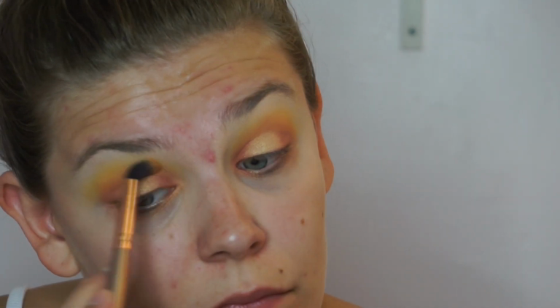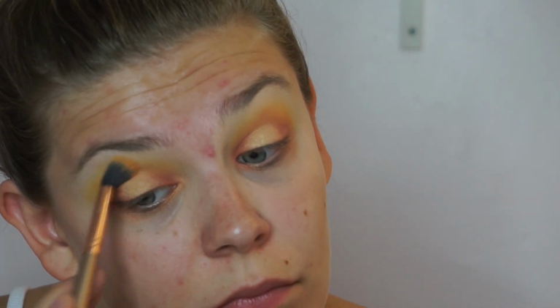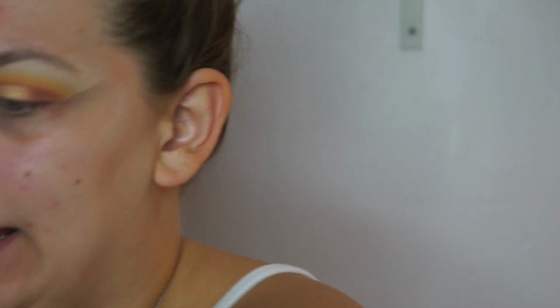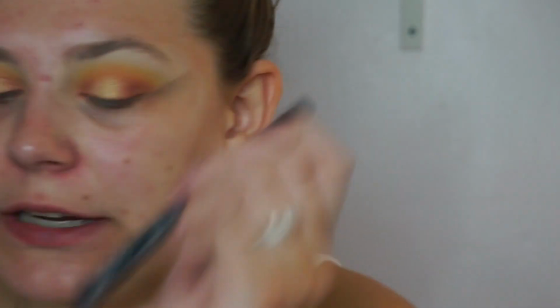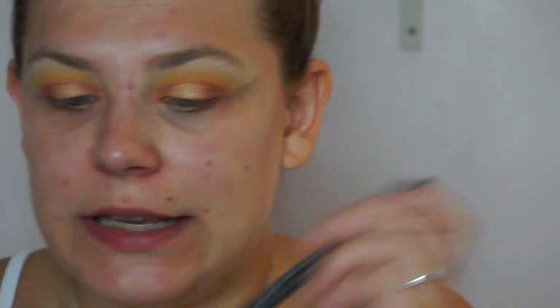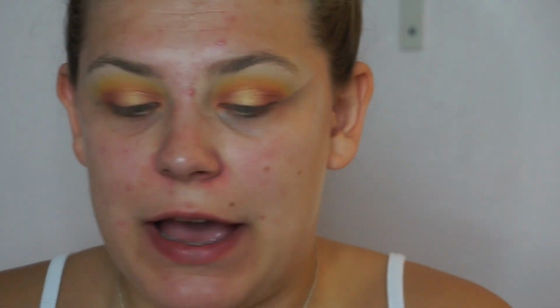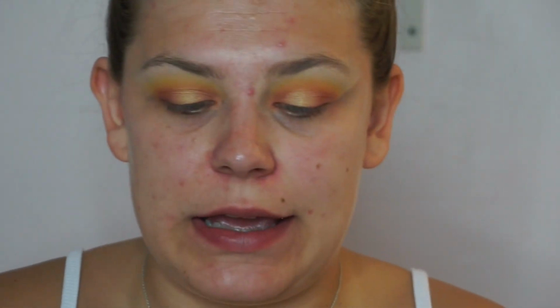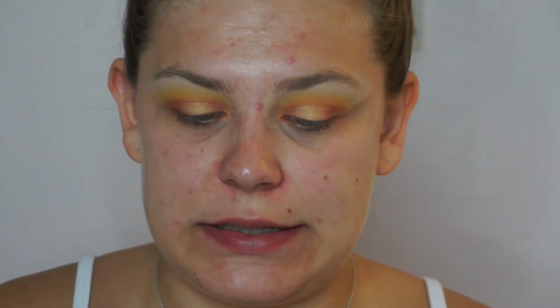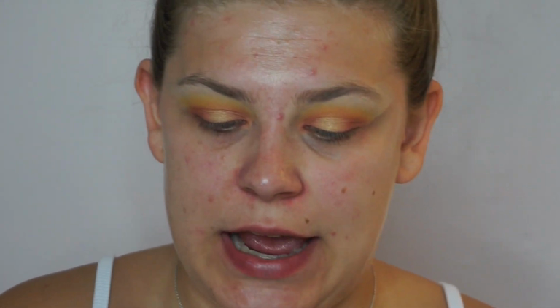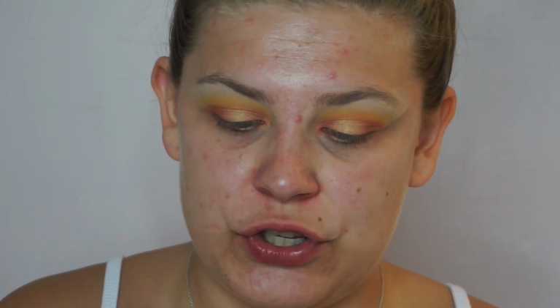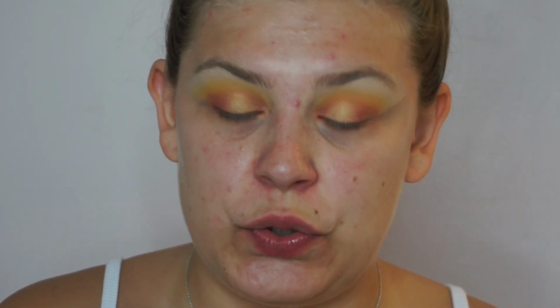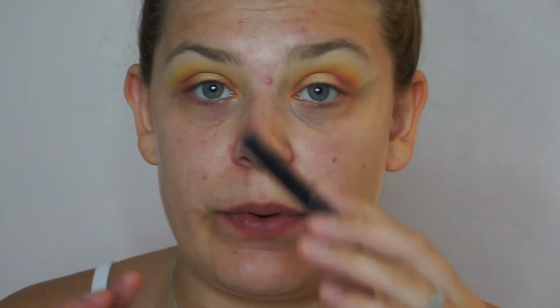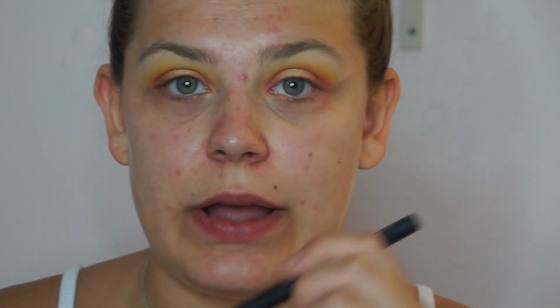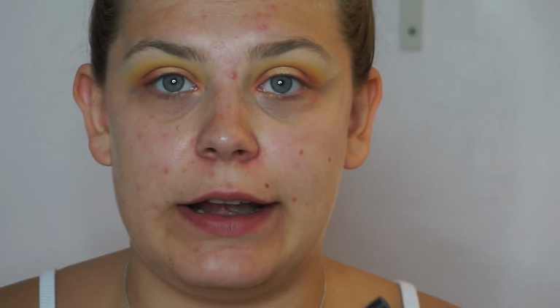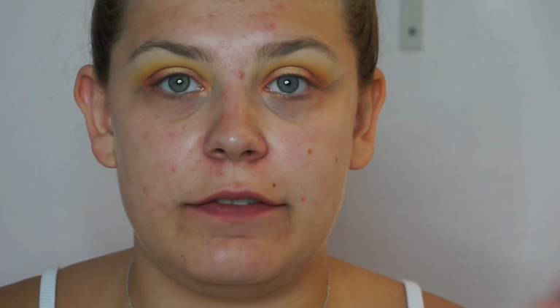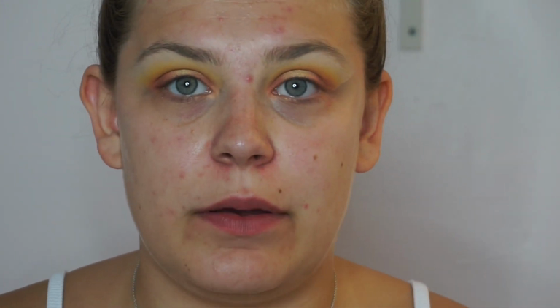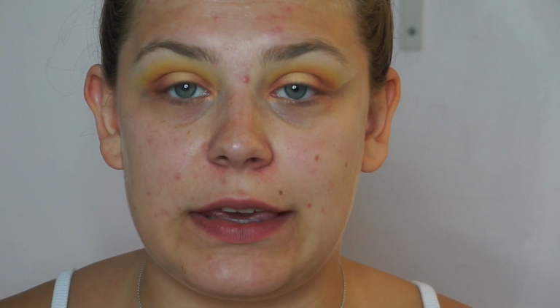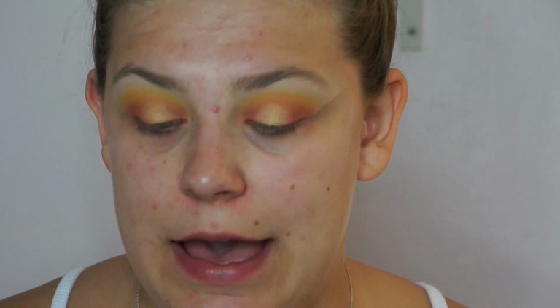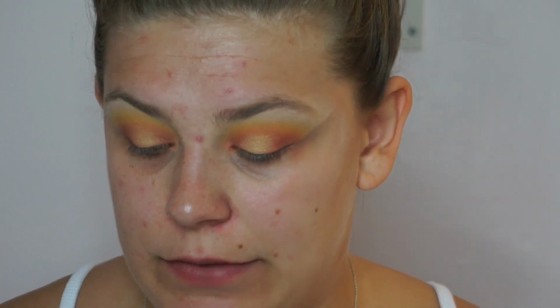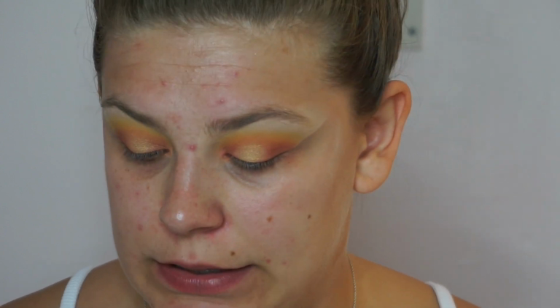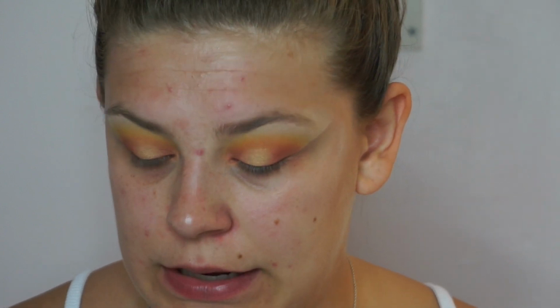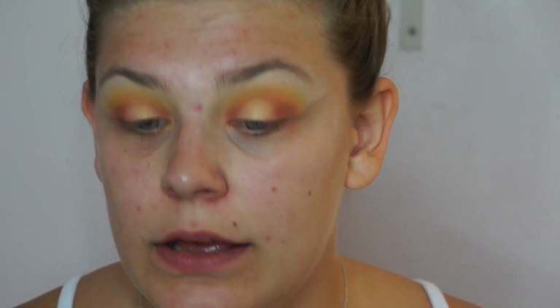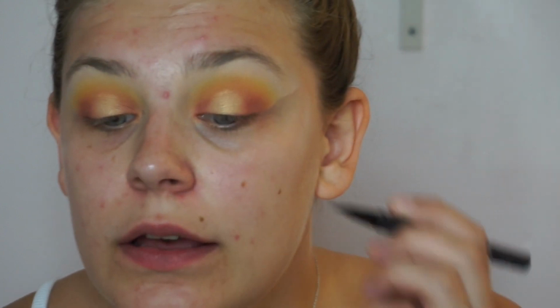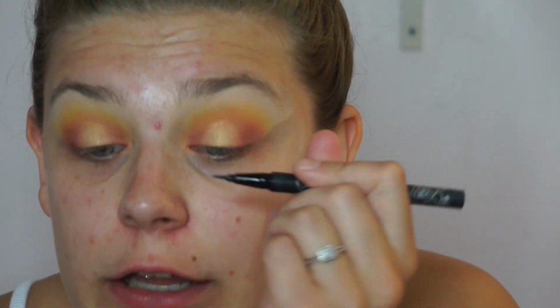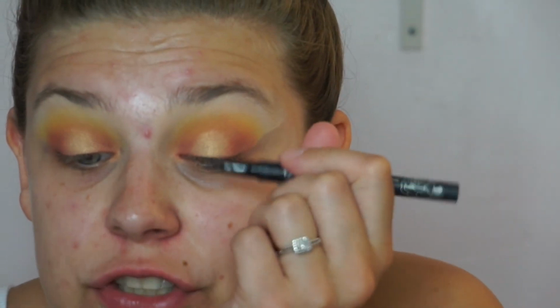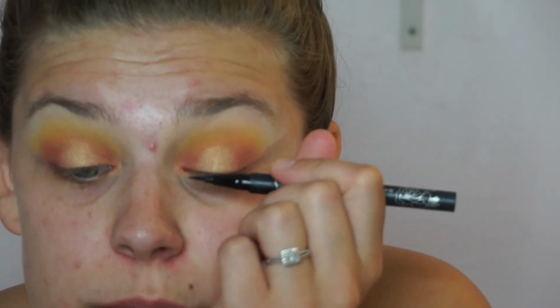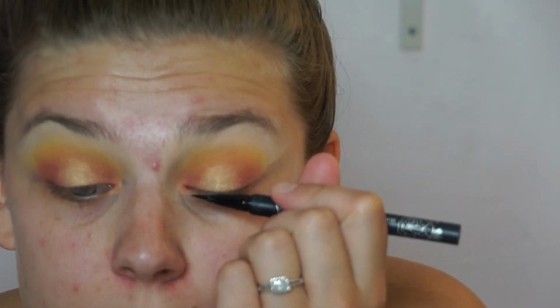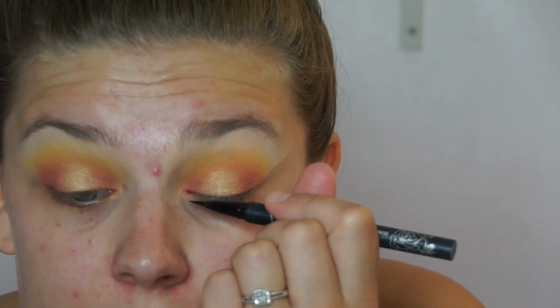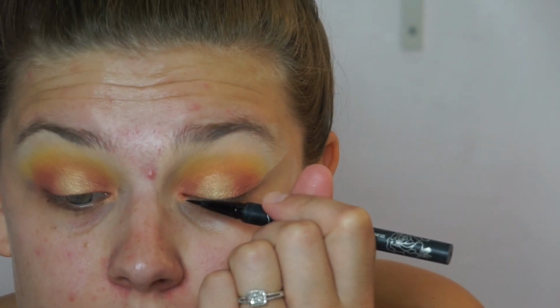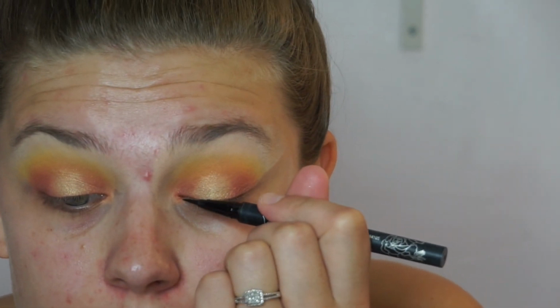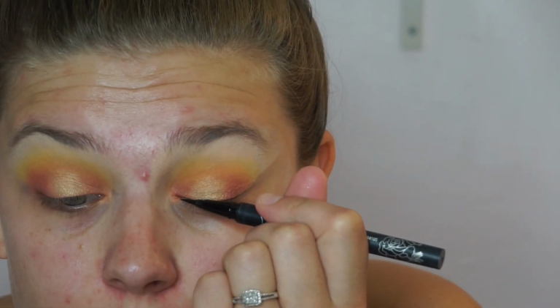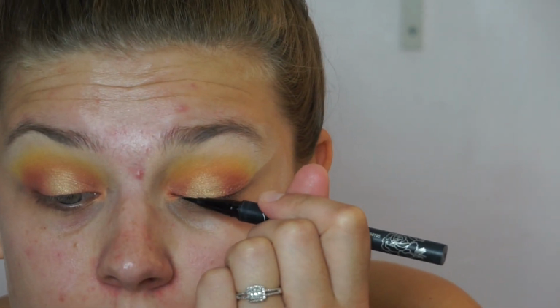I'm going to take my tattoo liner from Kat Von D and just make a wing.